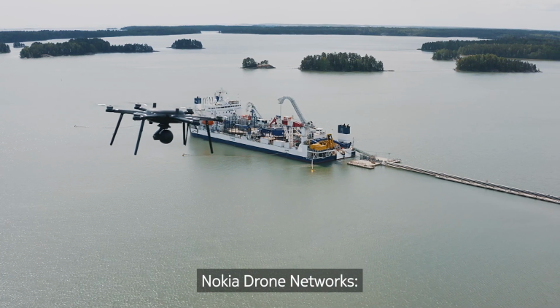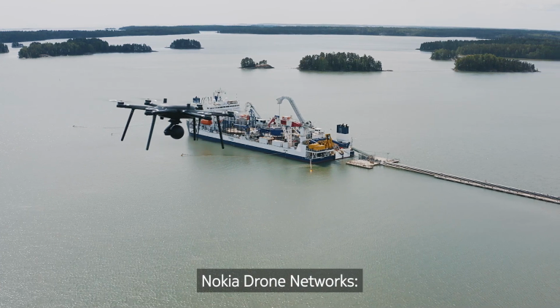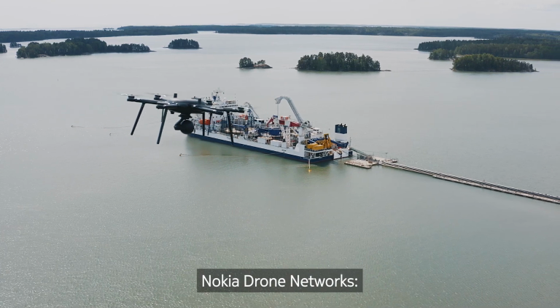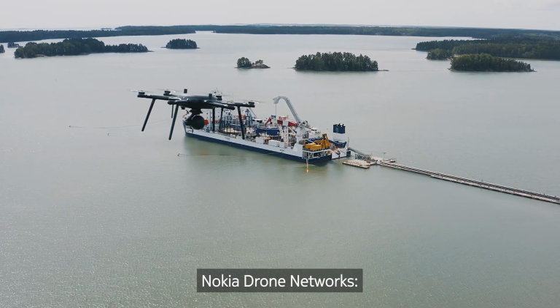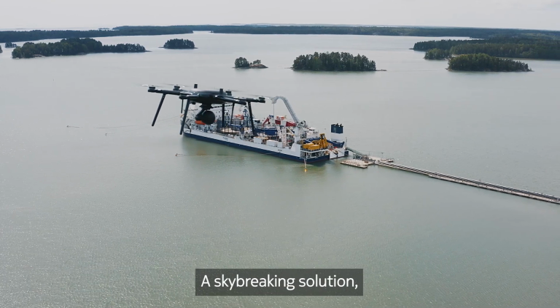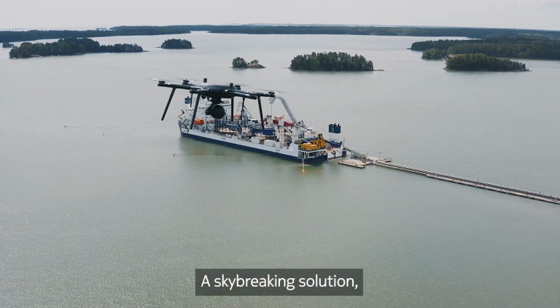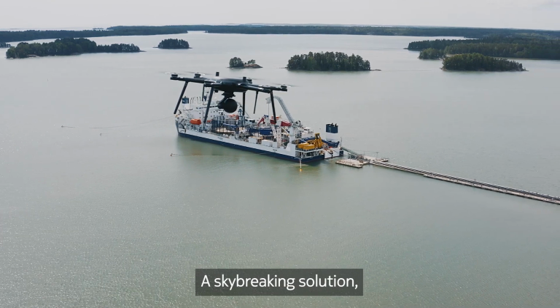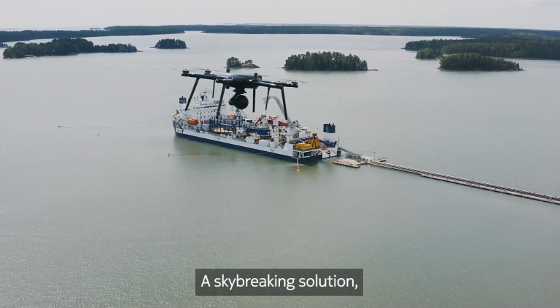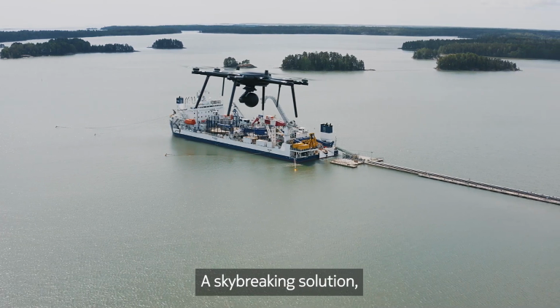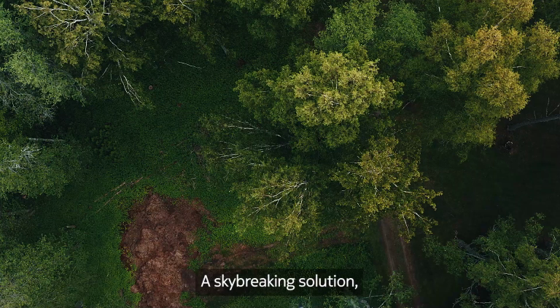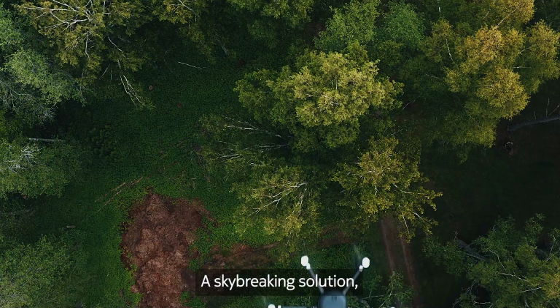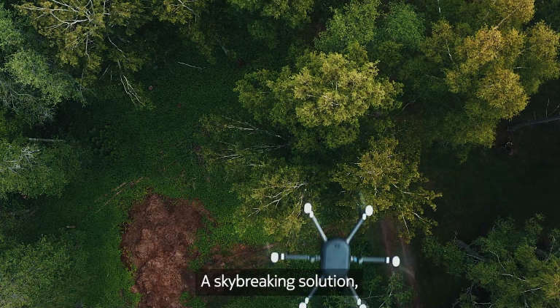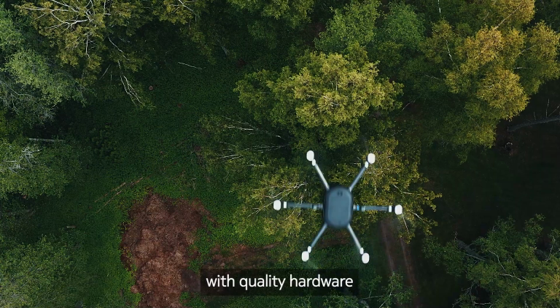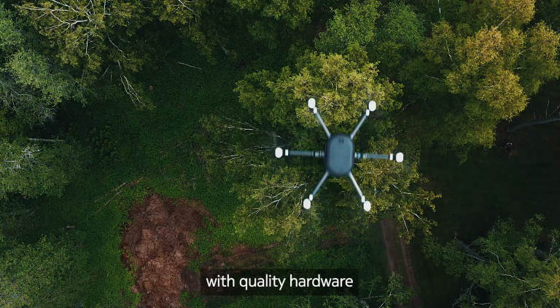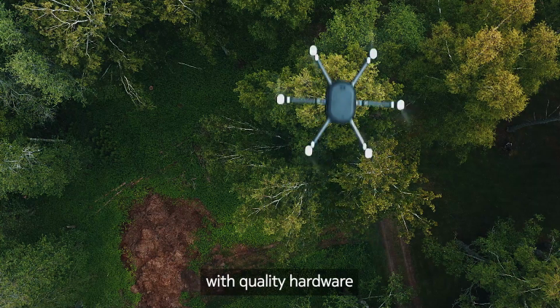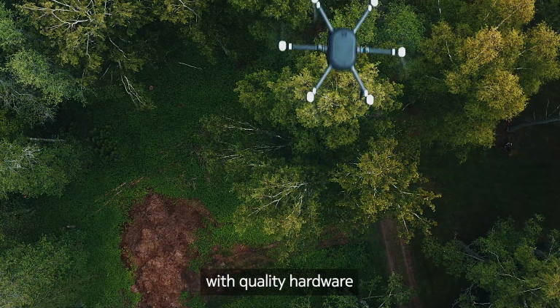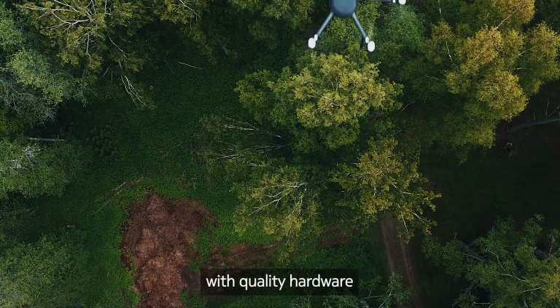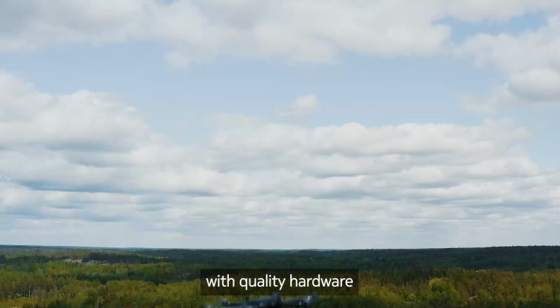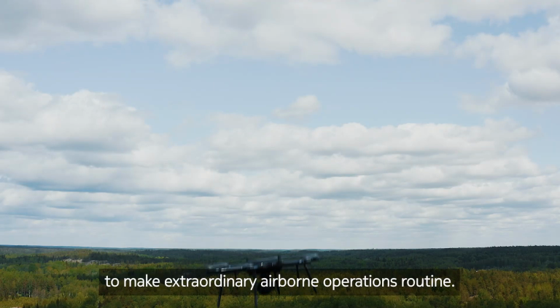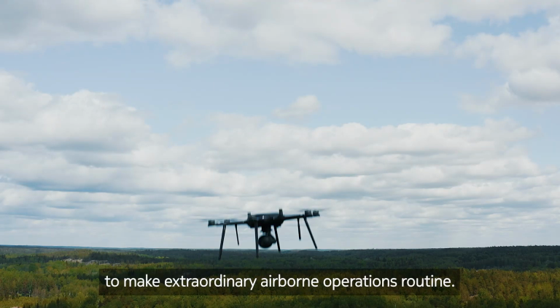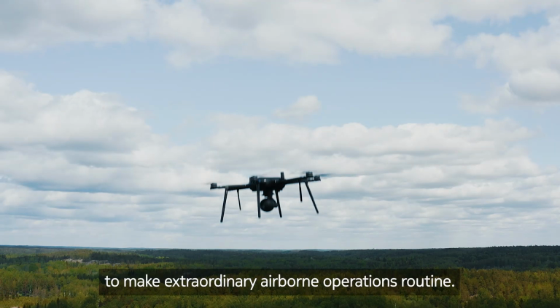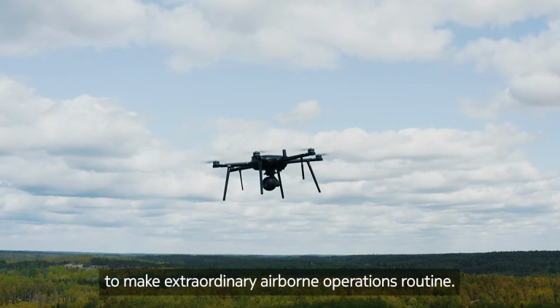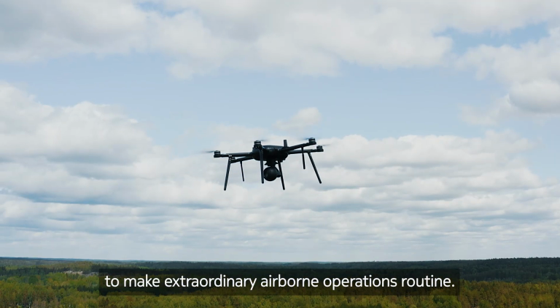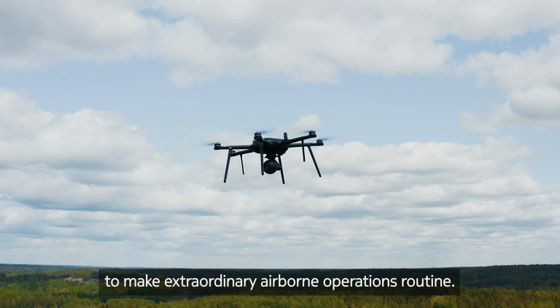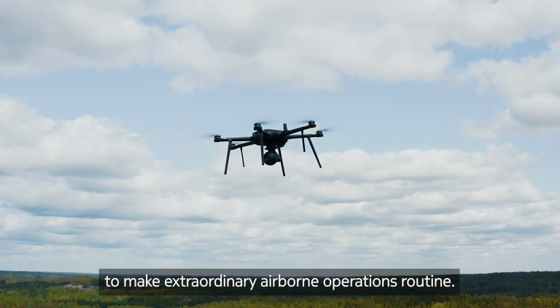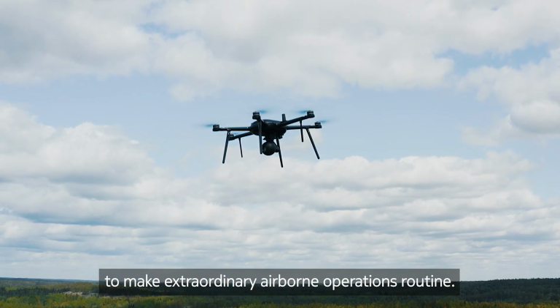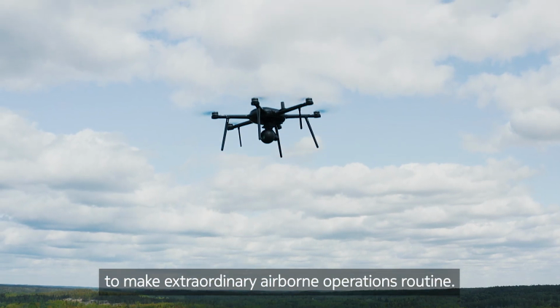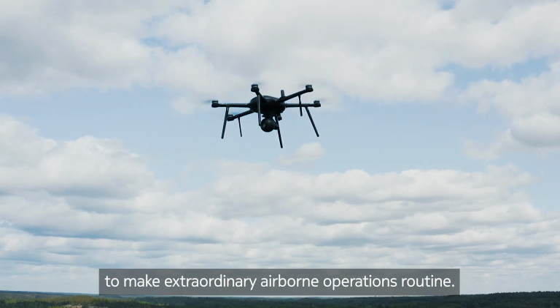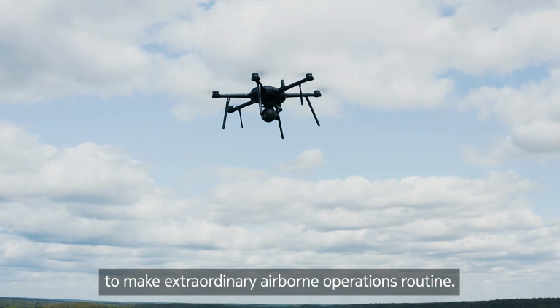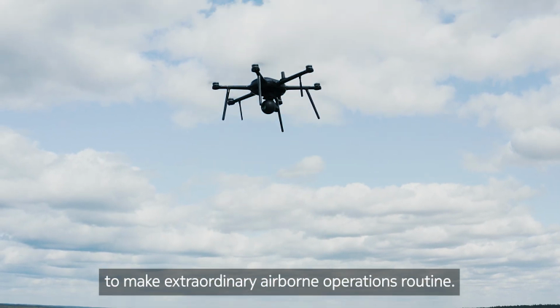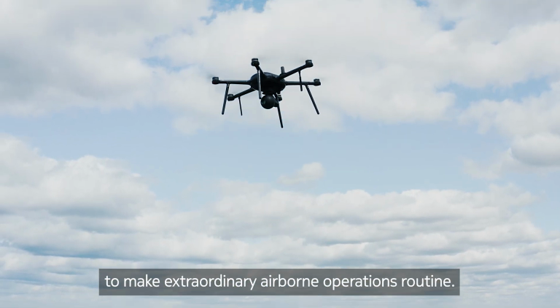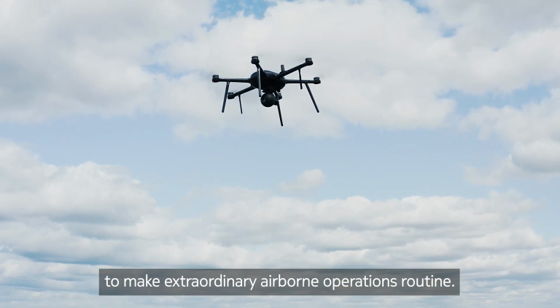Nokia drone networks: a sky-breaking solution with quality hardware to make extraordinary airborne operations routine.